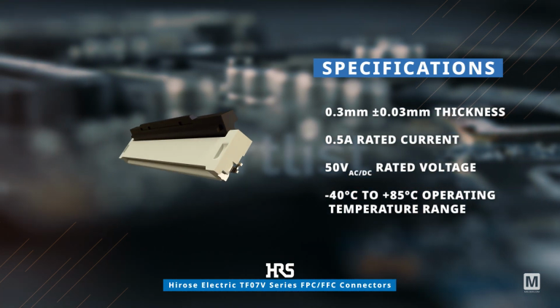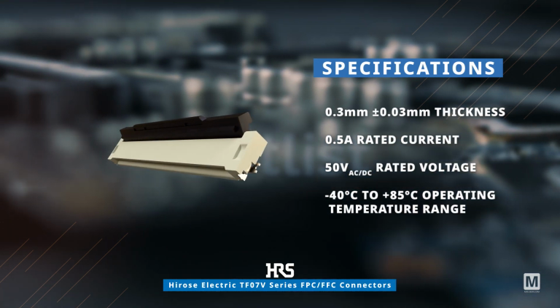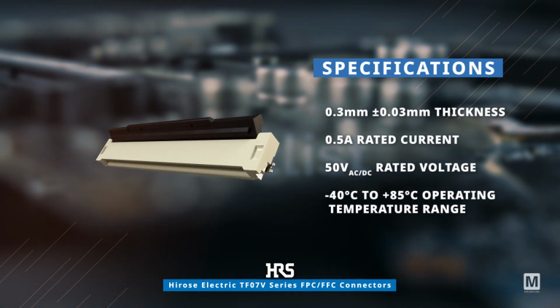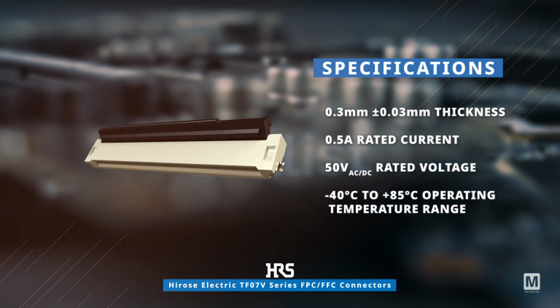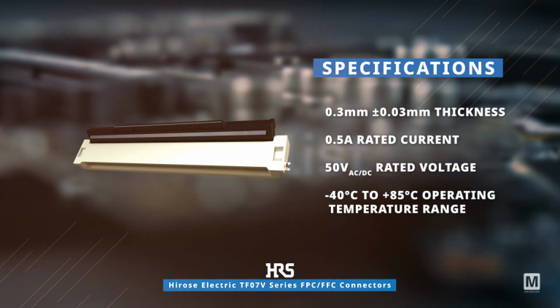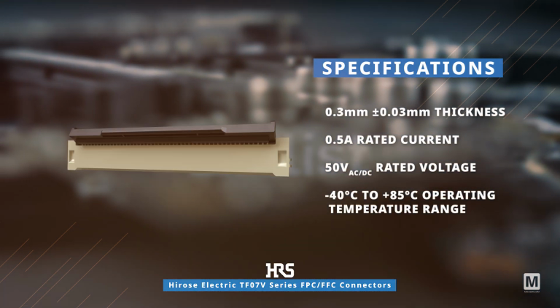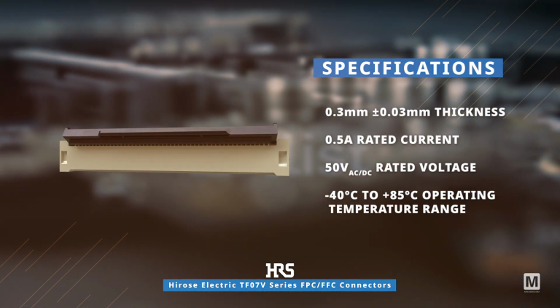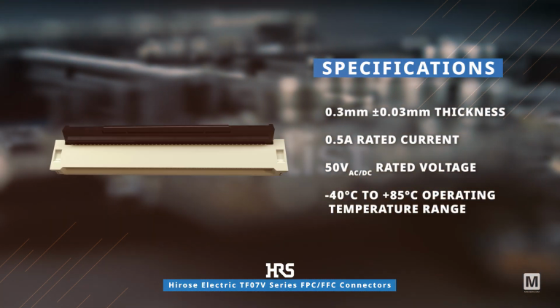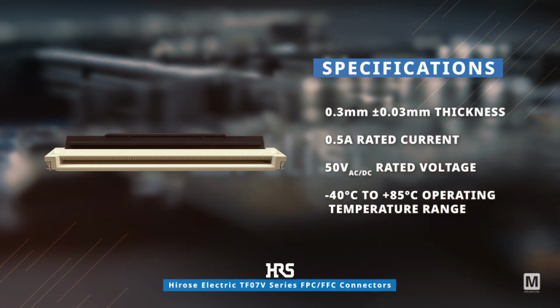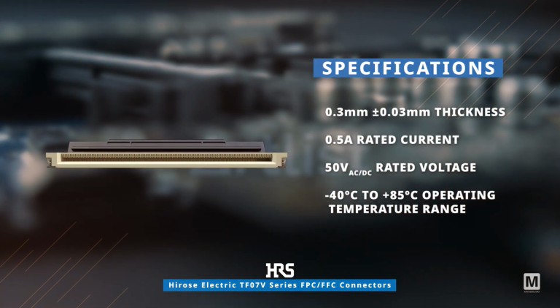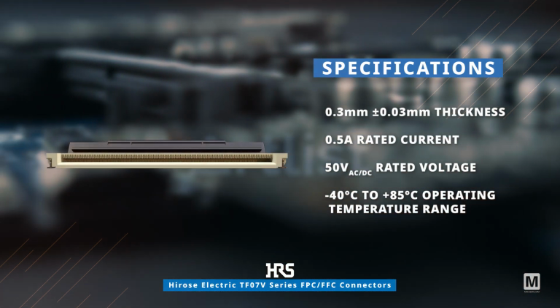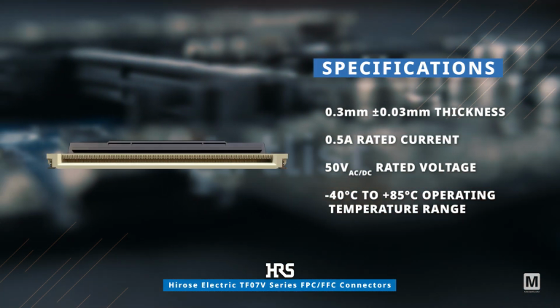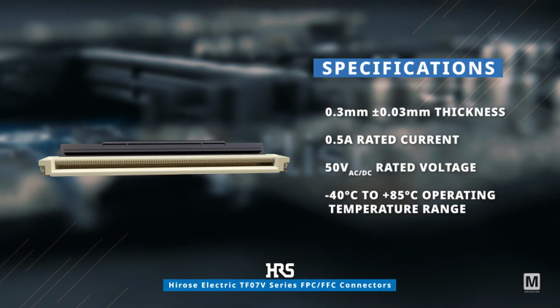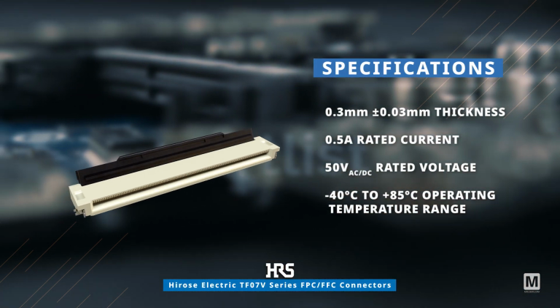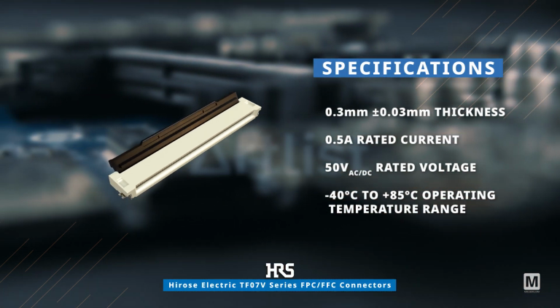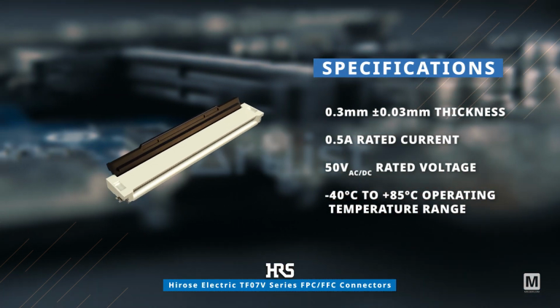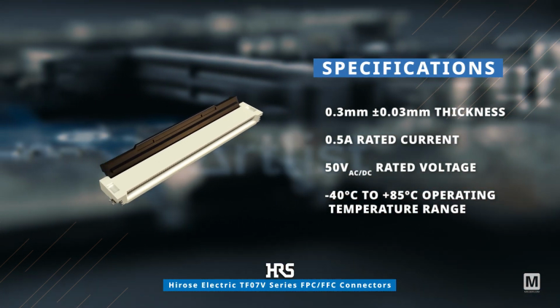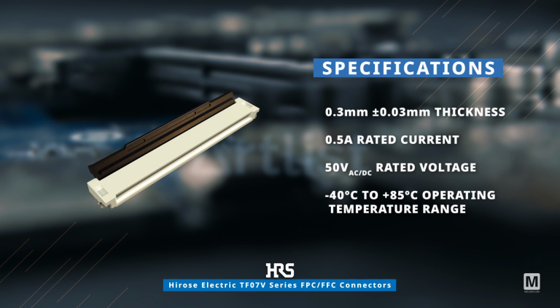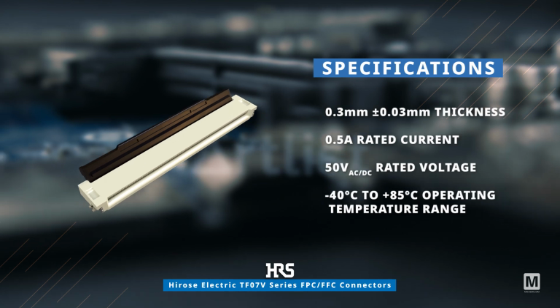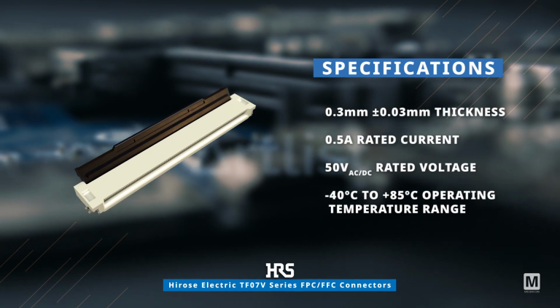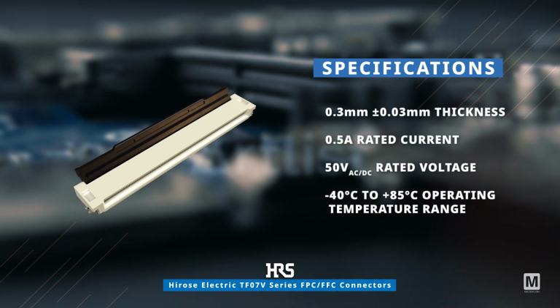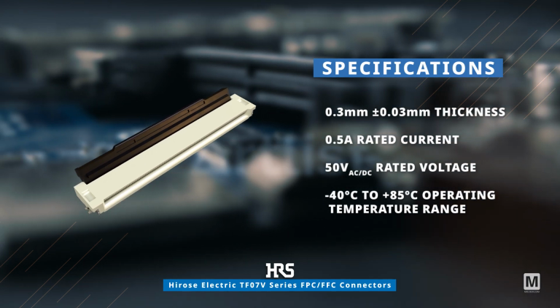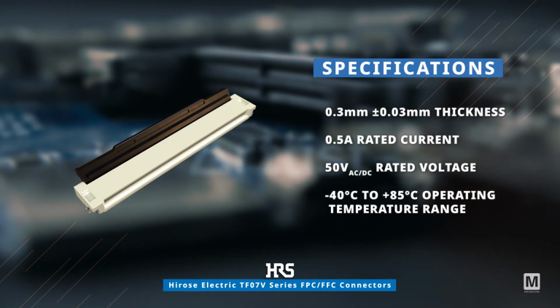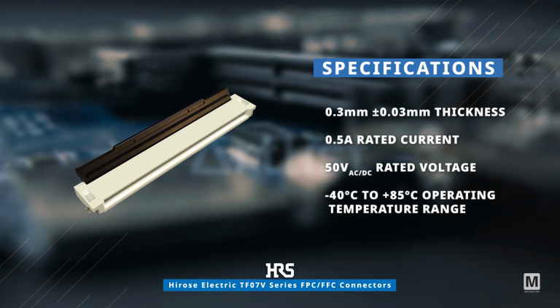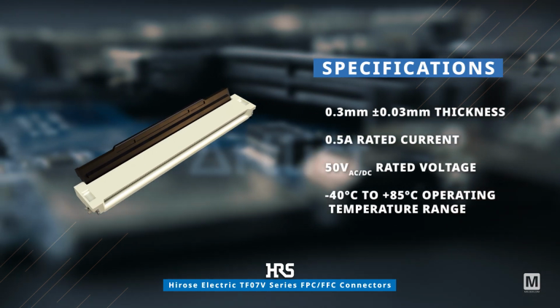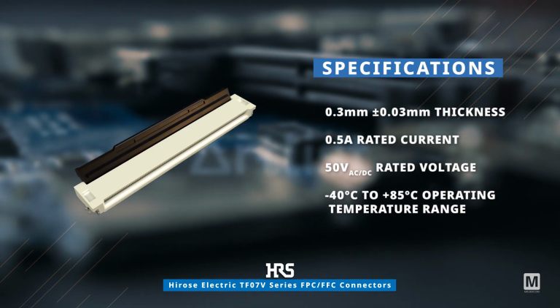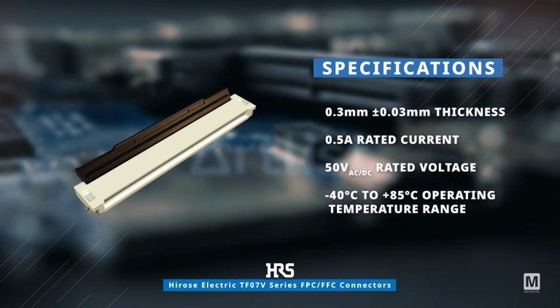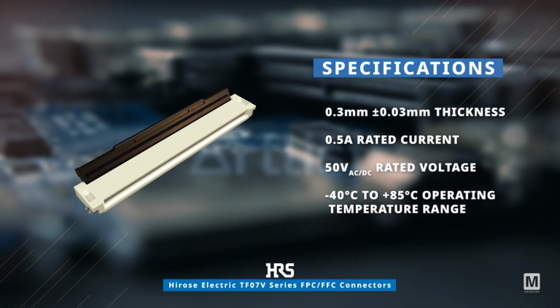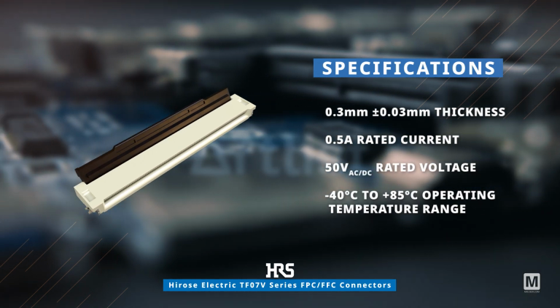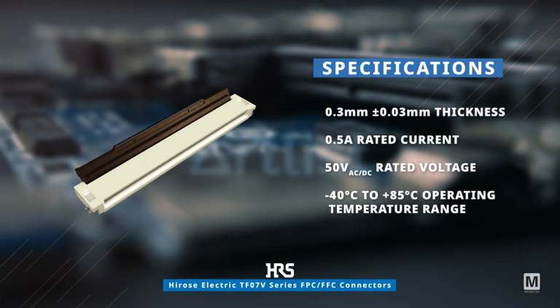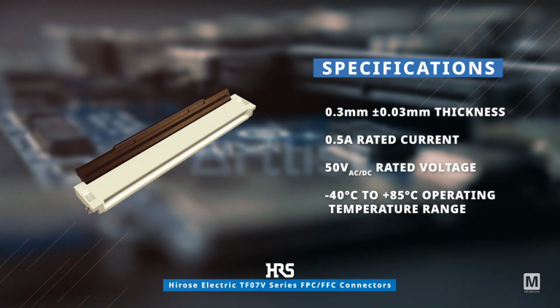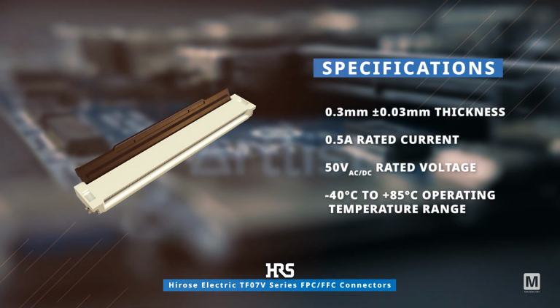With a rated current of 0.5 amps and 50 volts AC DC voltage, they operate within a wide temperature range.